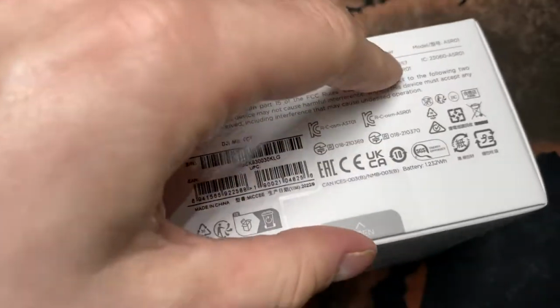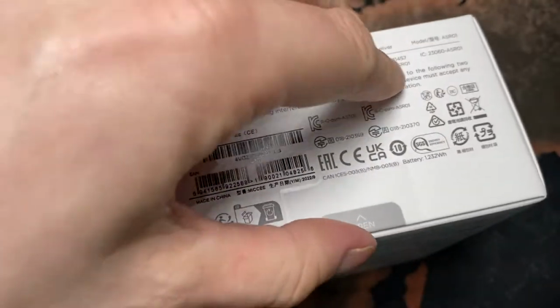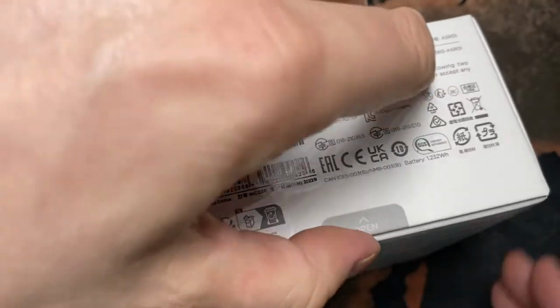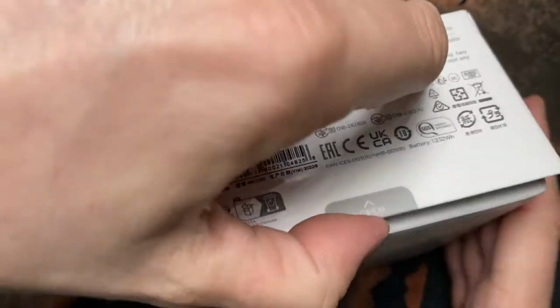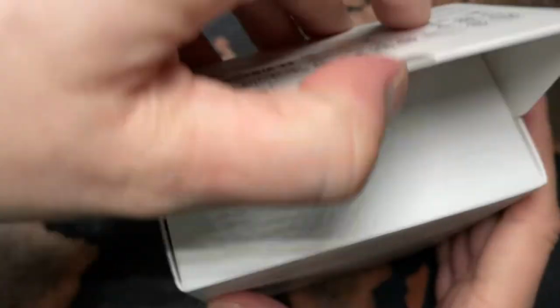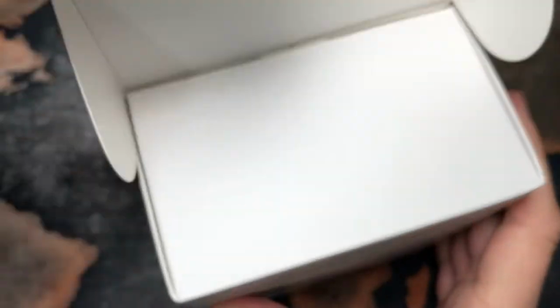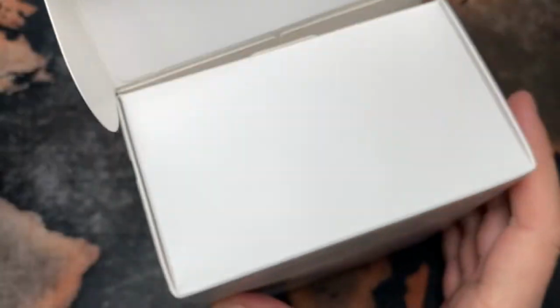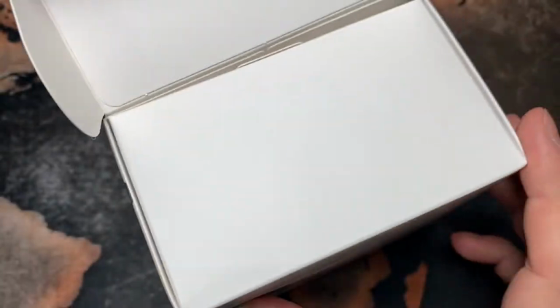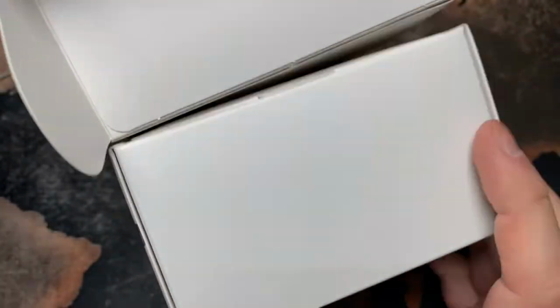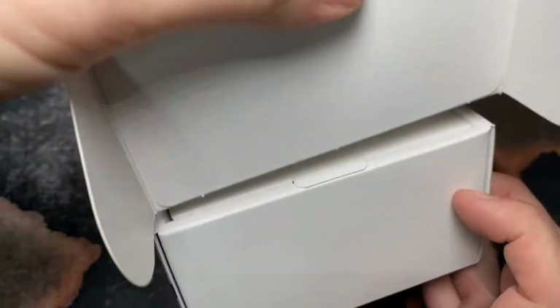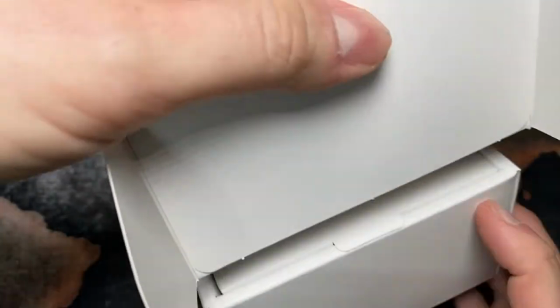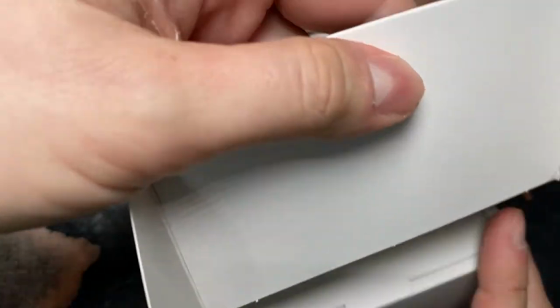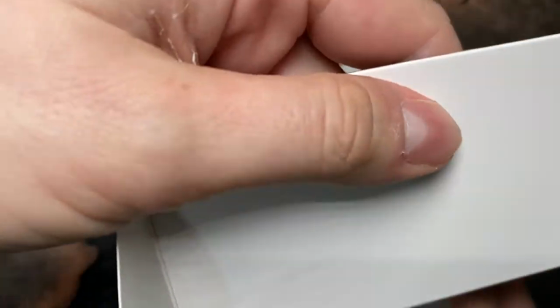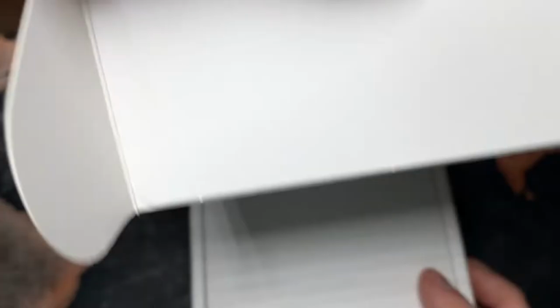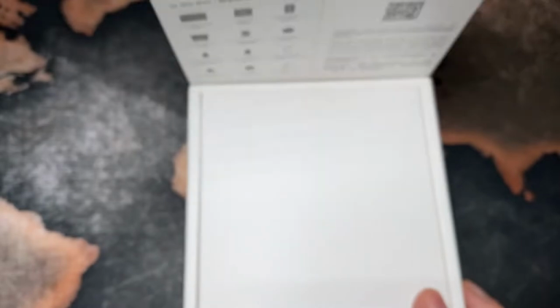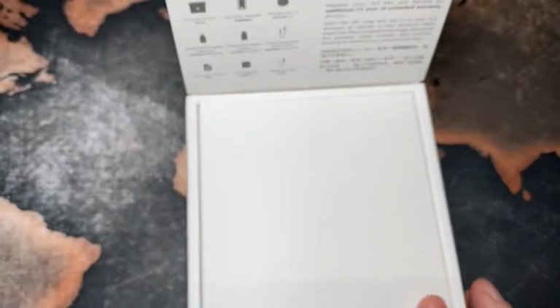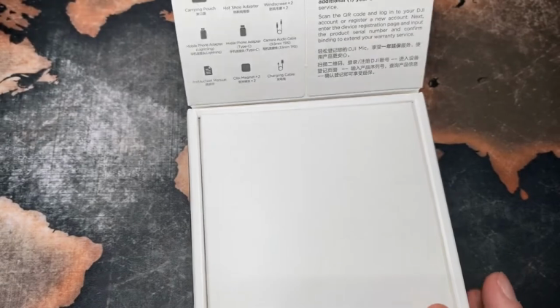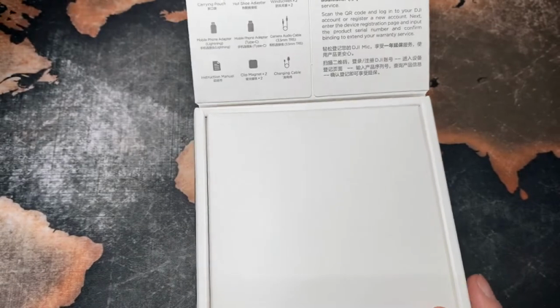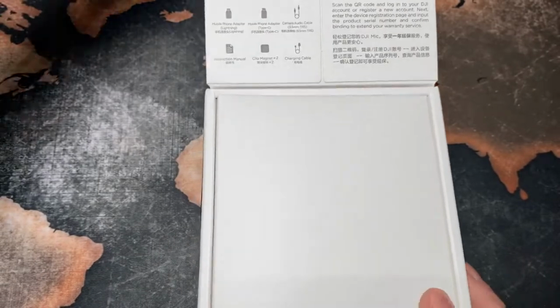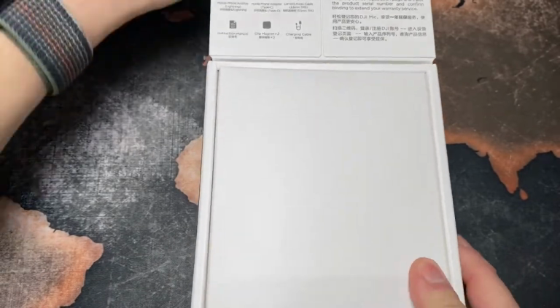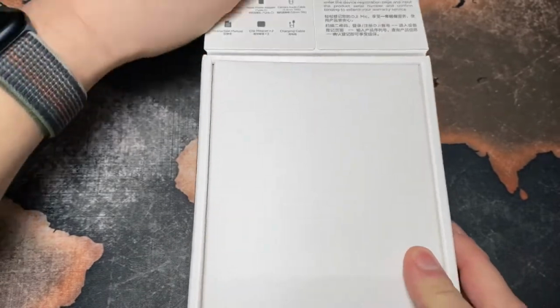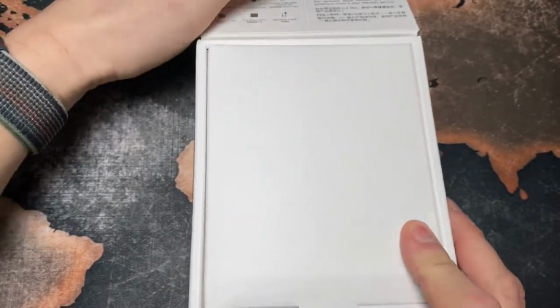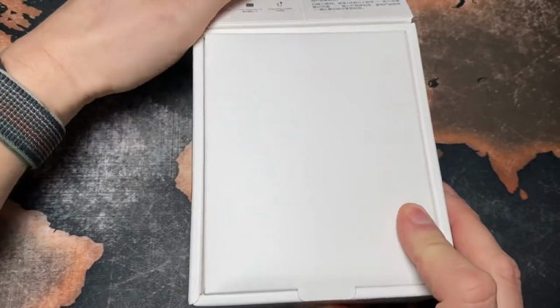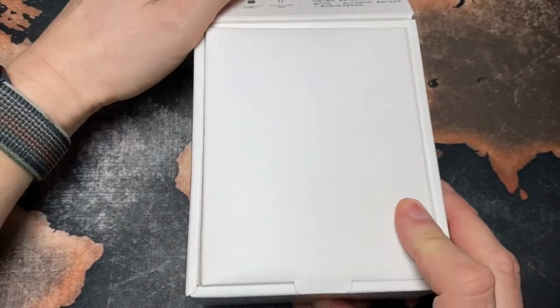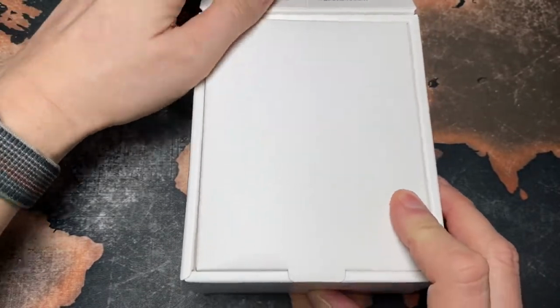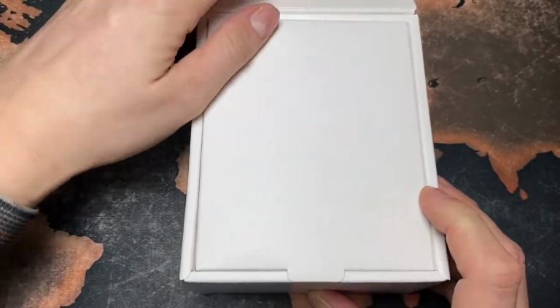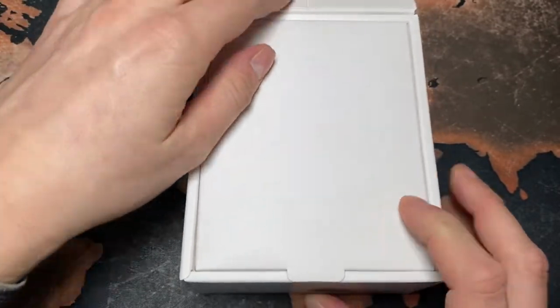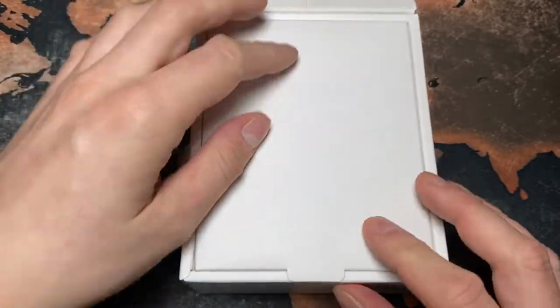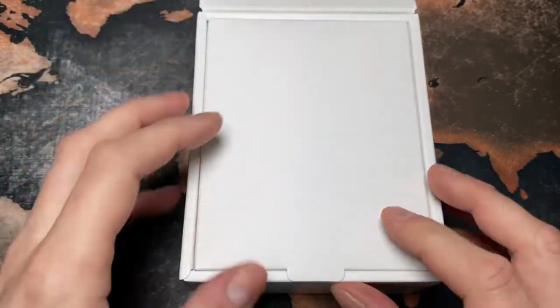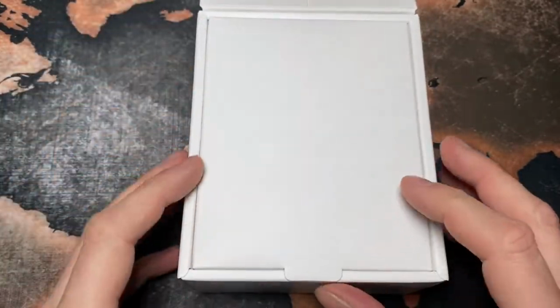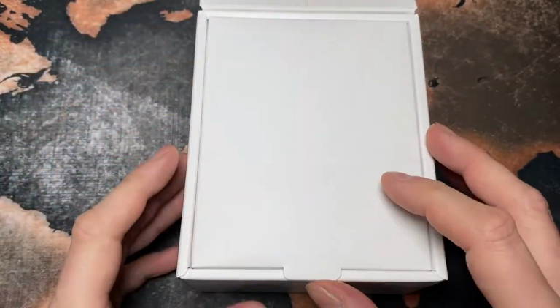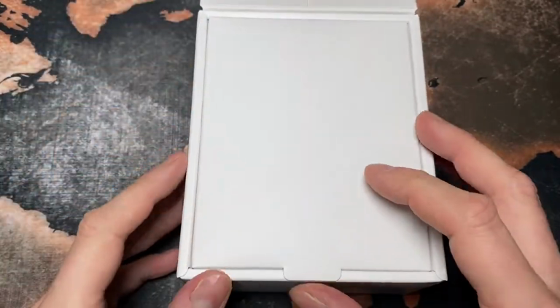Sweet, and then let's see what's inside the box.